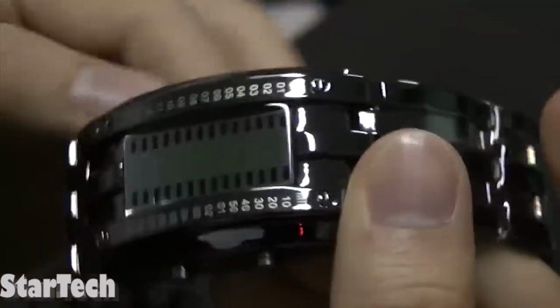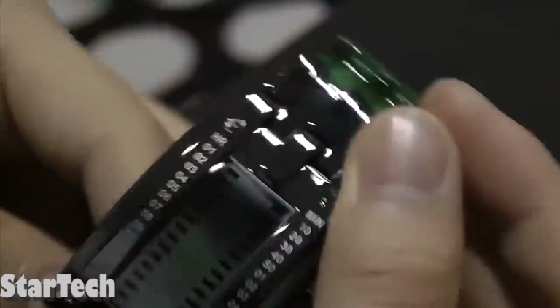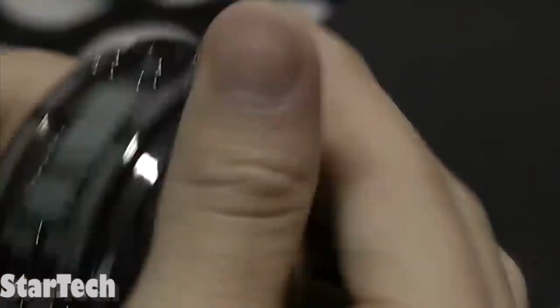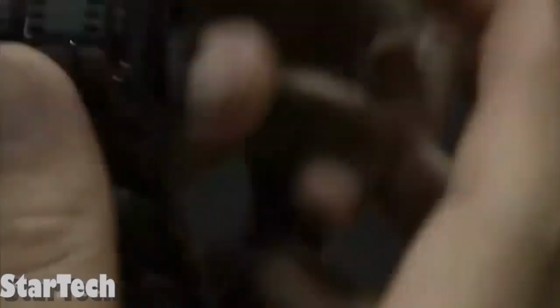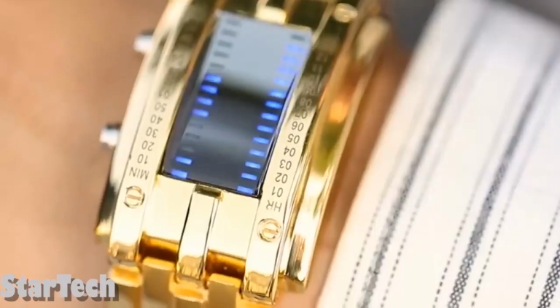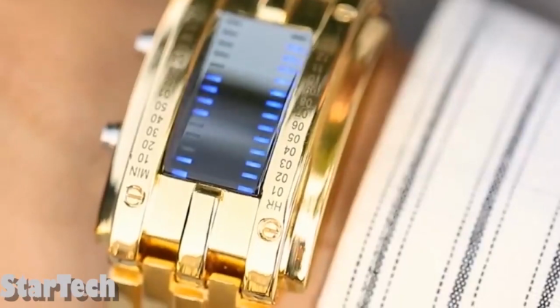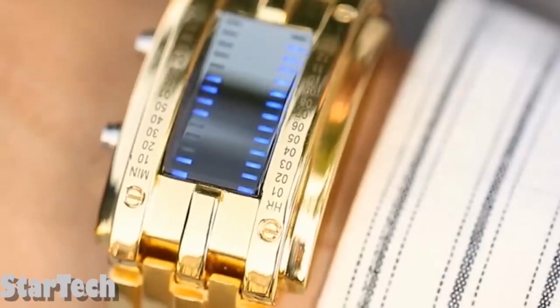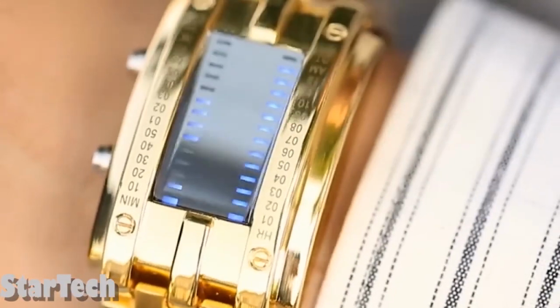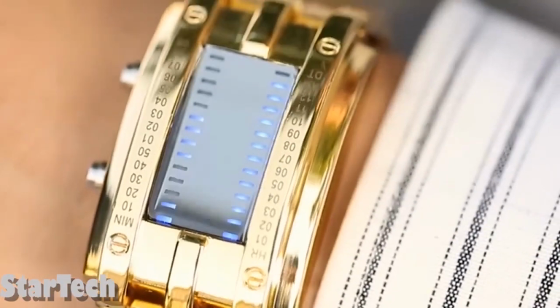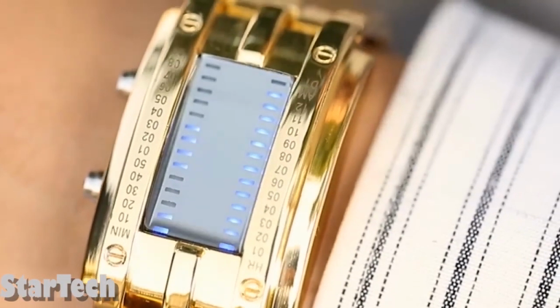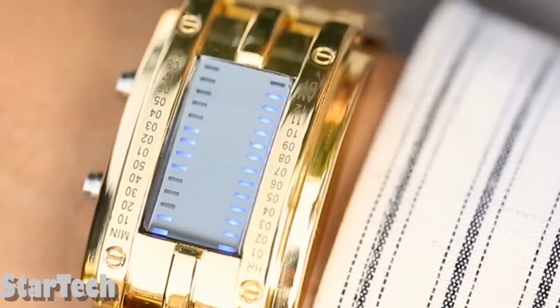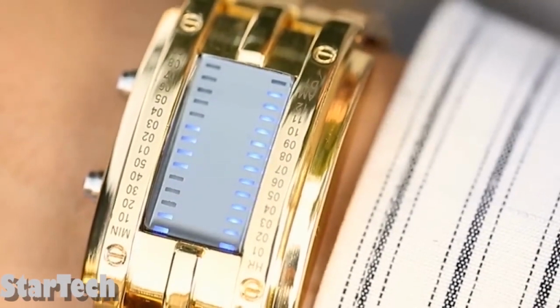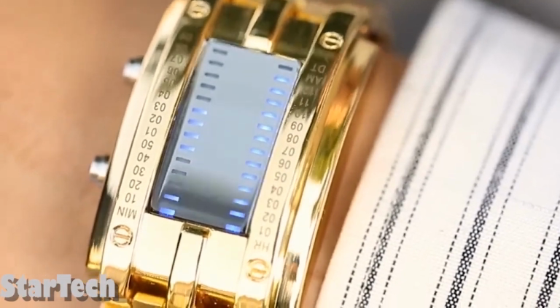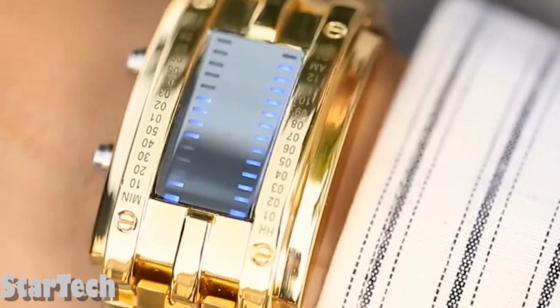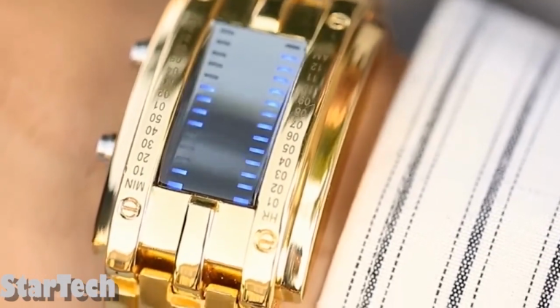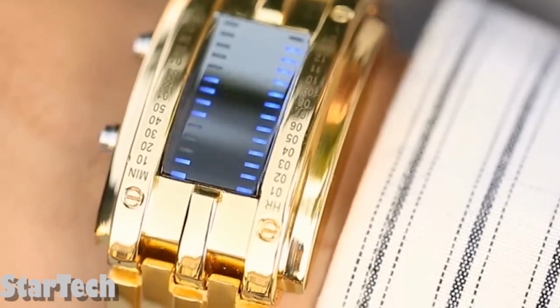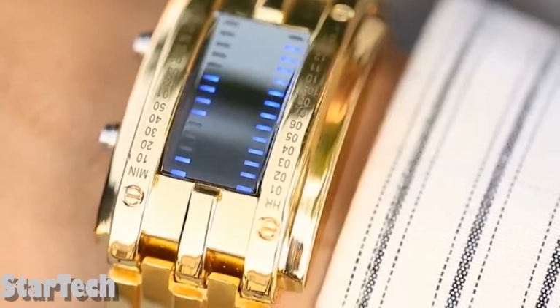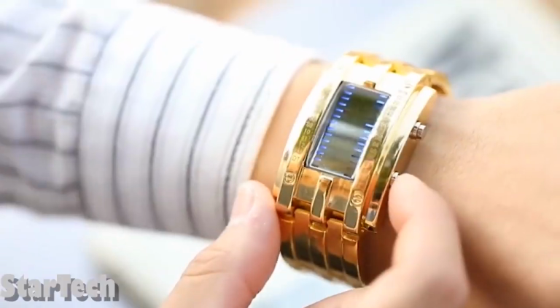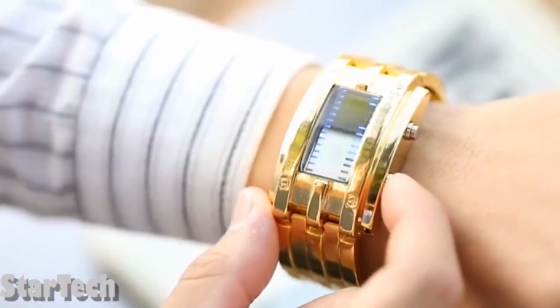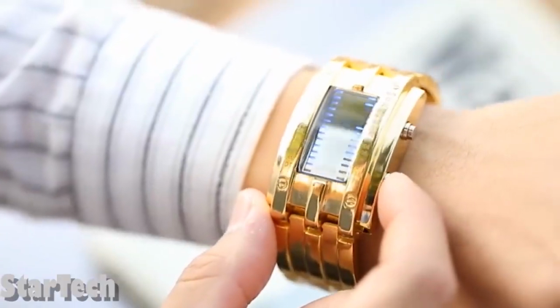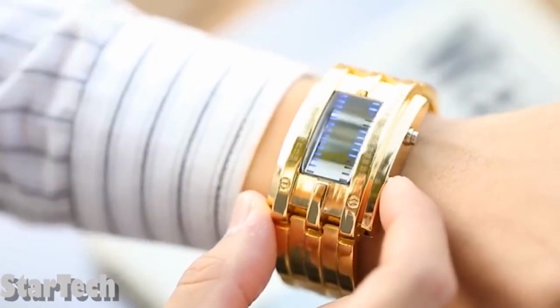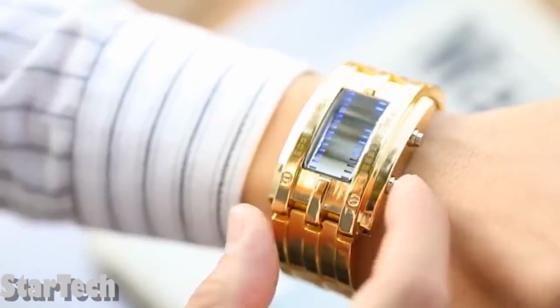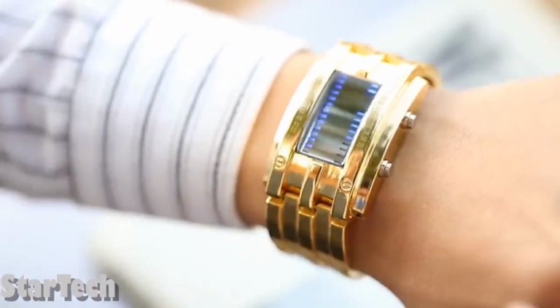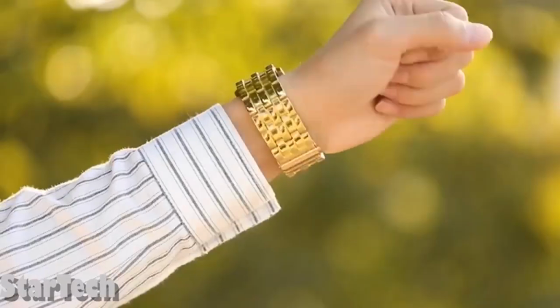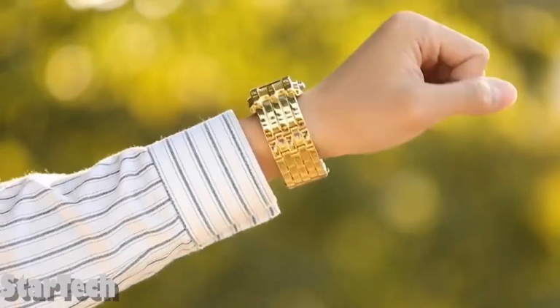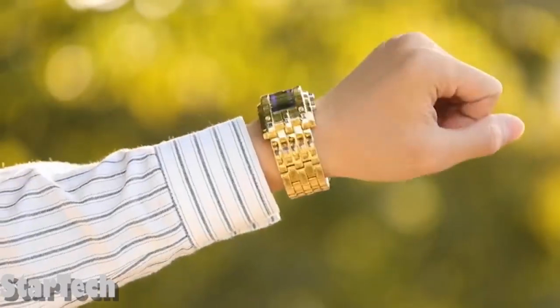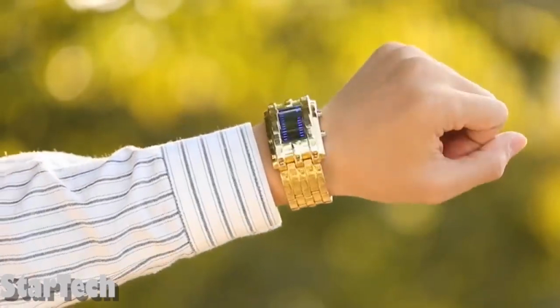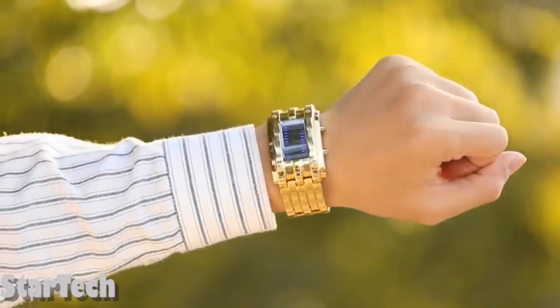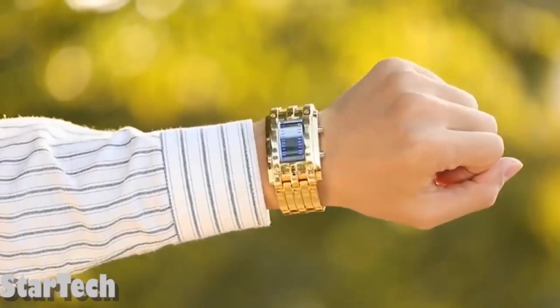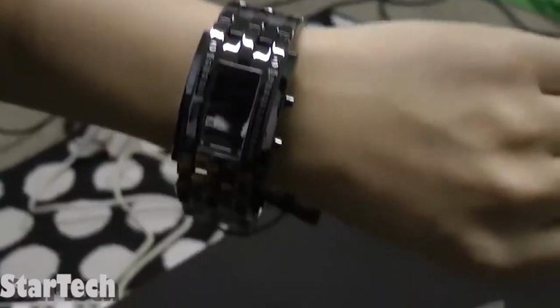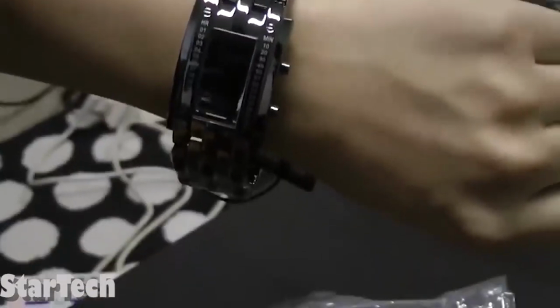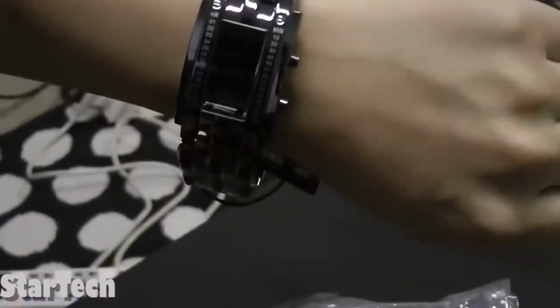Because it is curved, the watch fits well on your wrist. You can choose from three different colors: gold, silver, and black. Looks great.